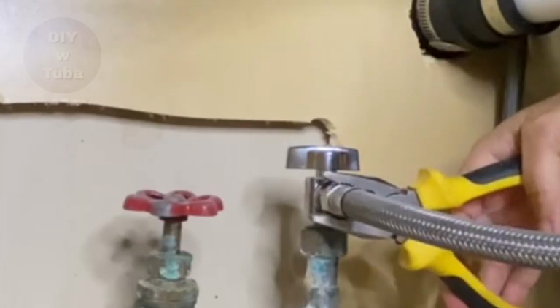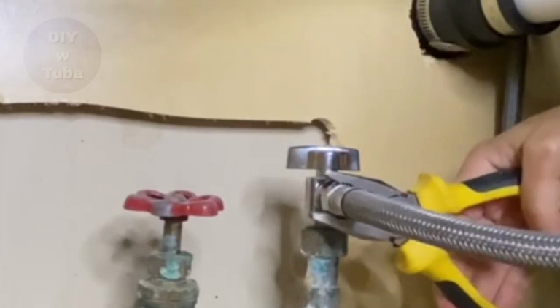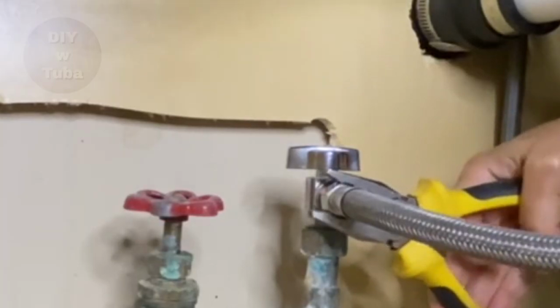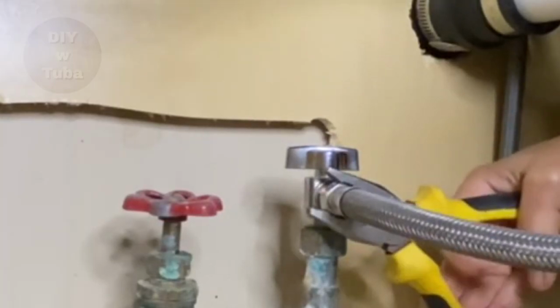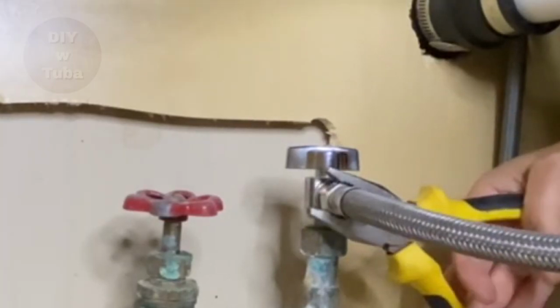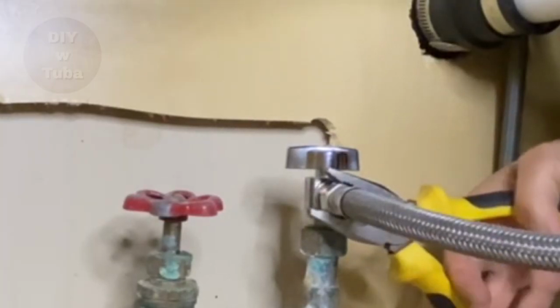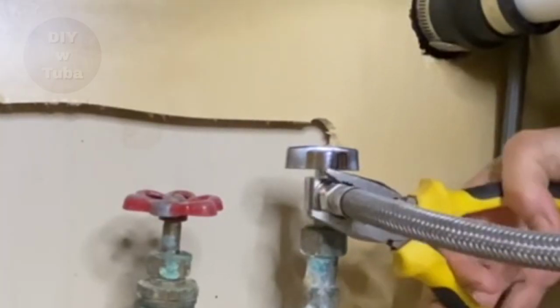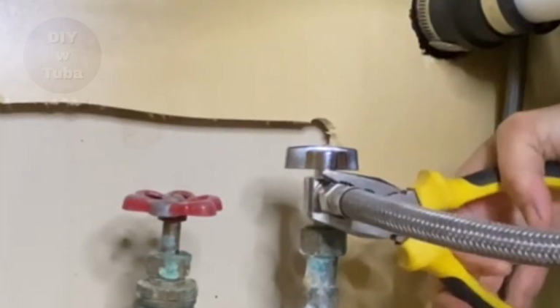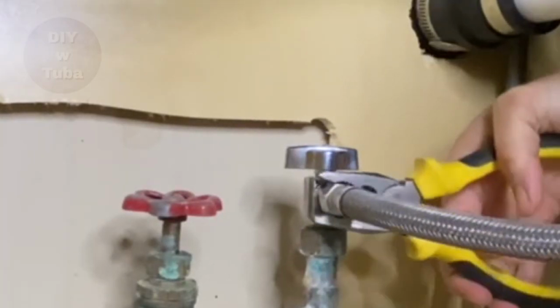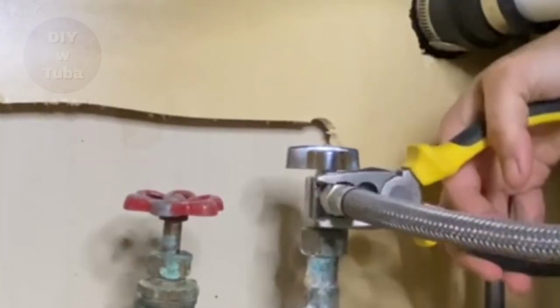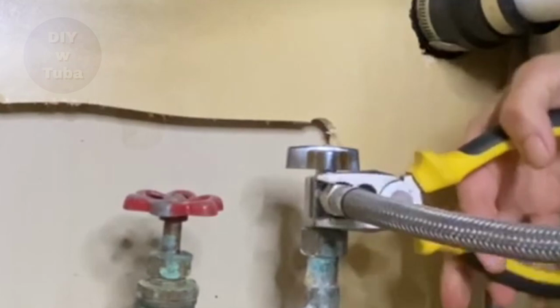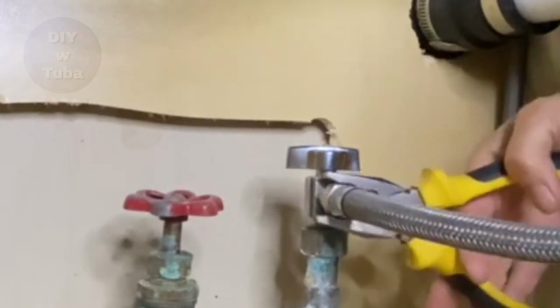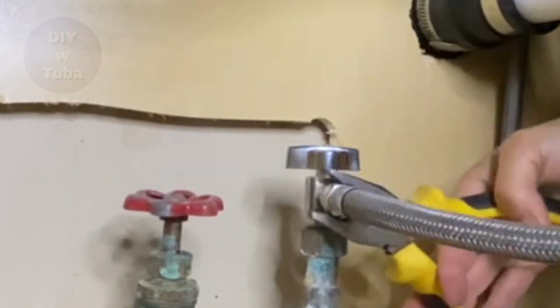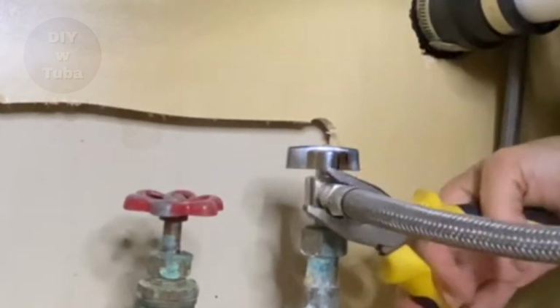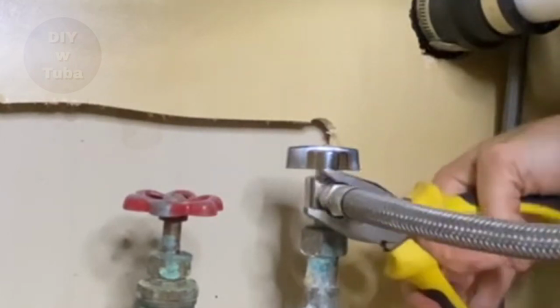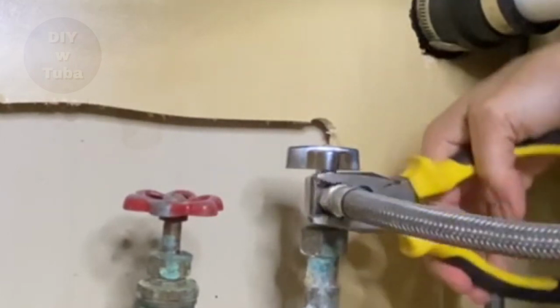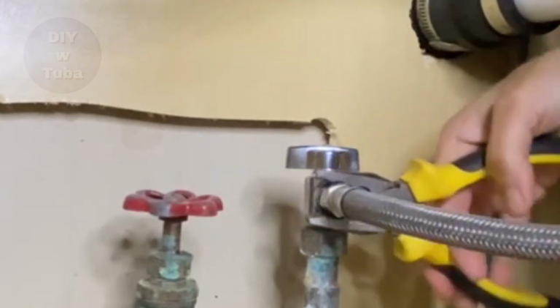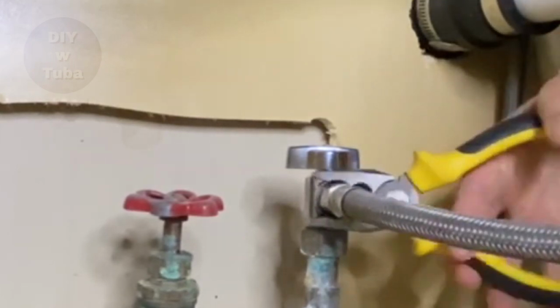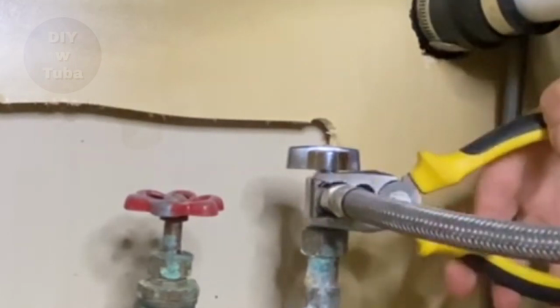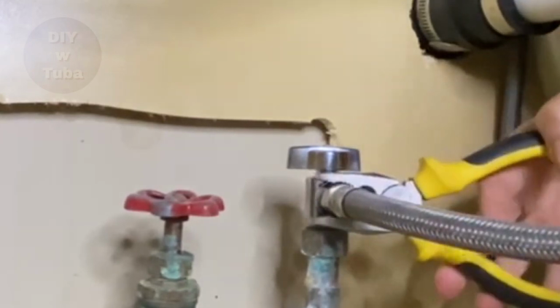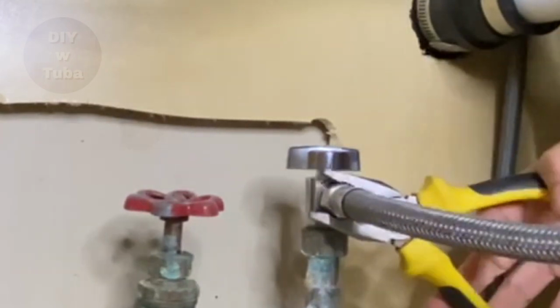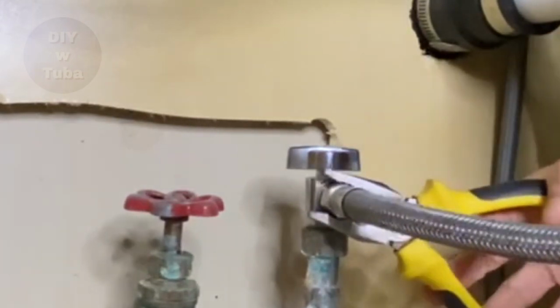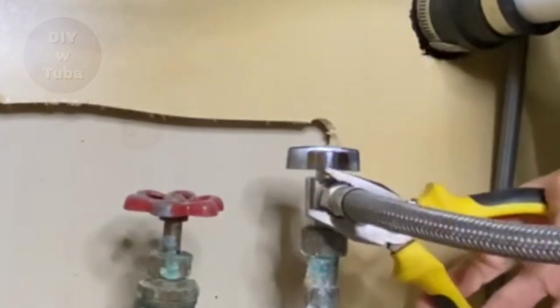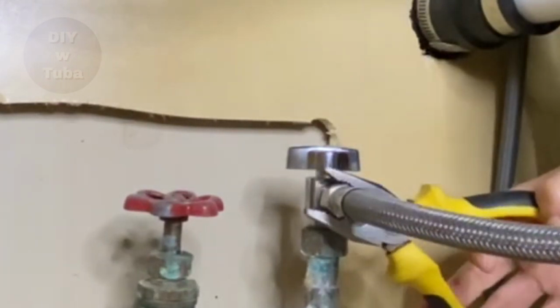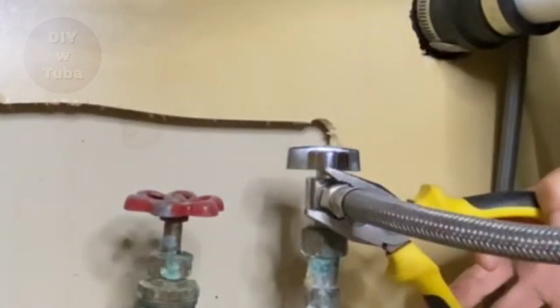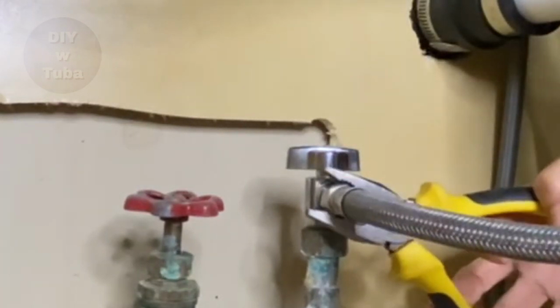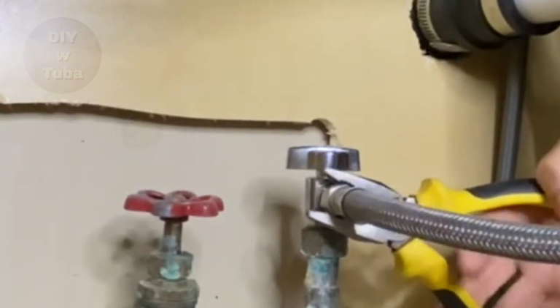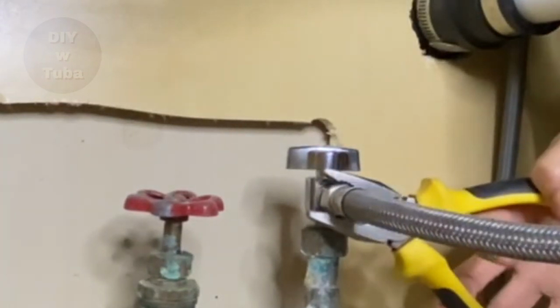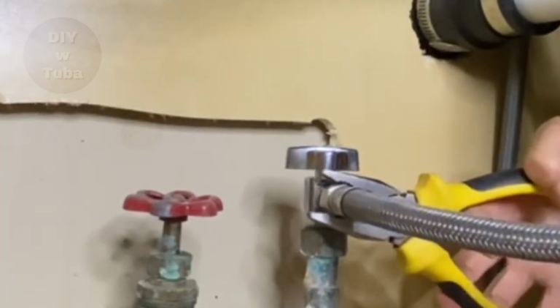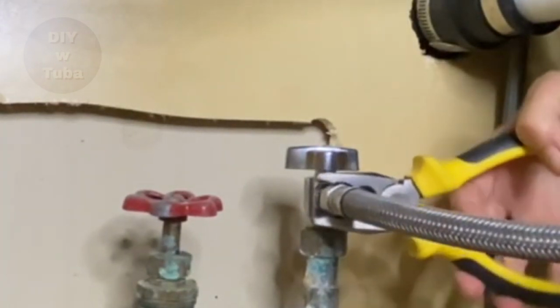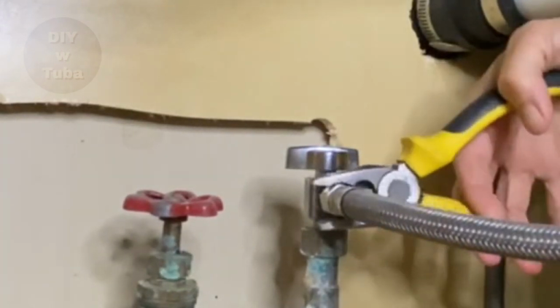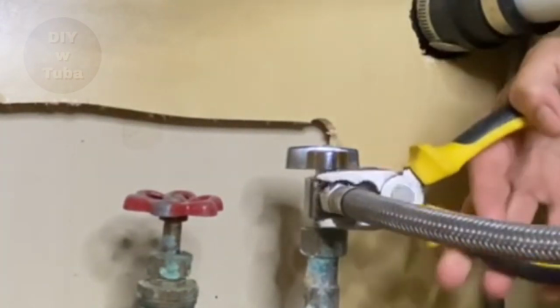I just used my pliers to unscrew the water lines from the source.